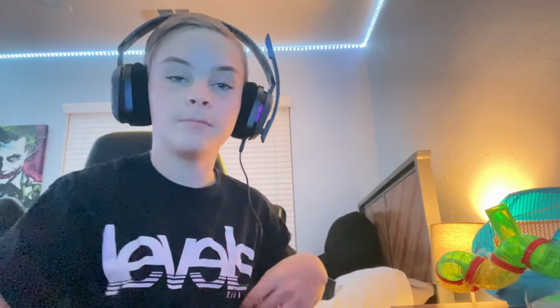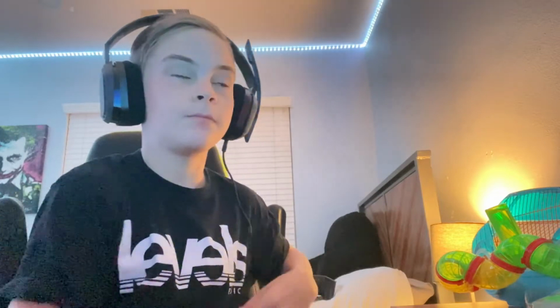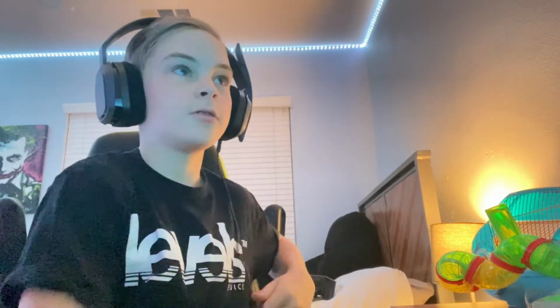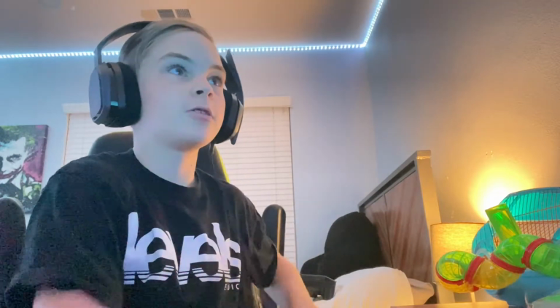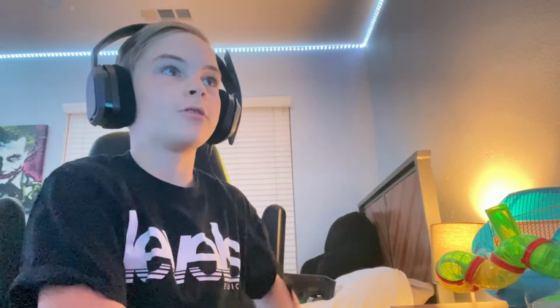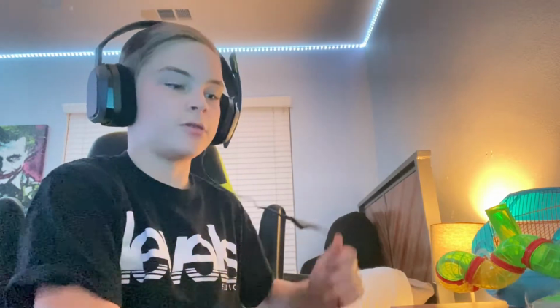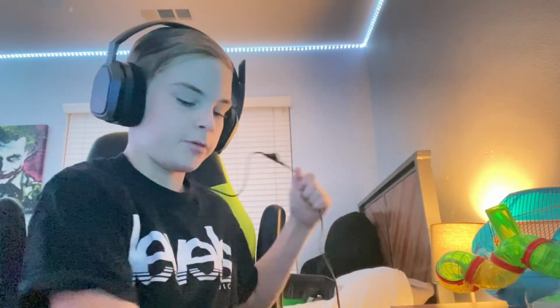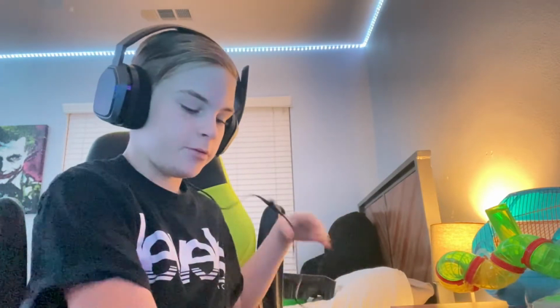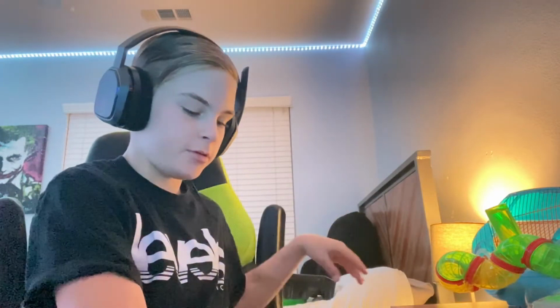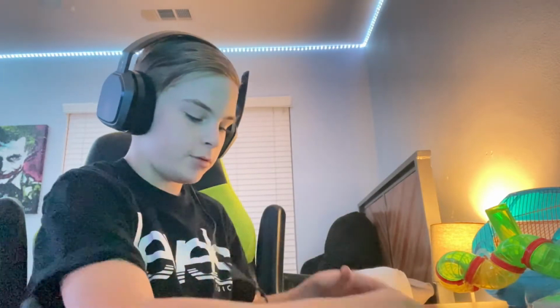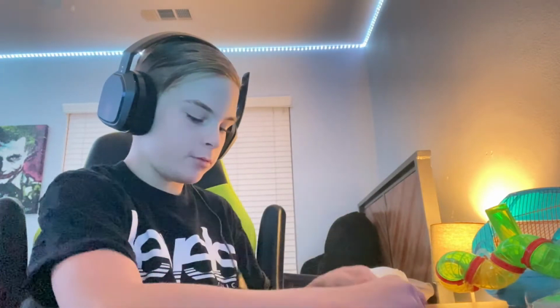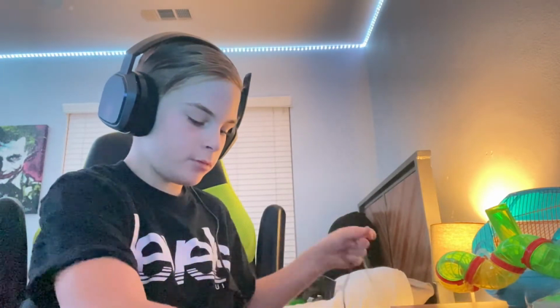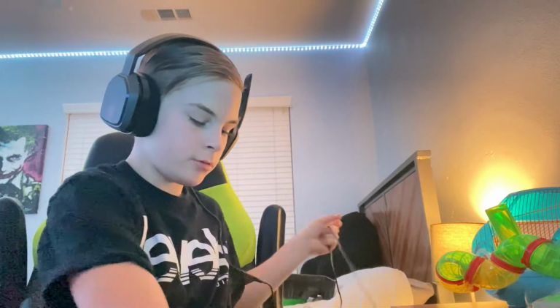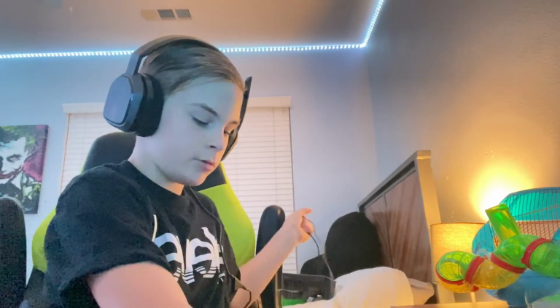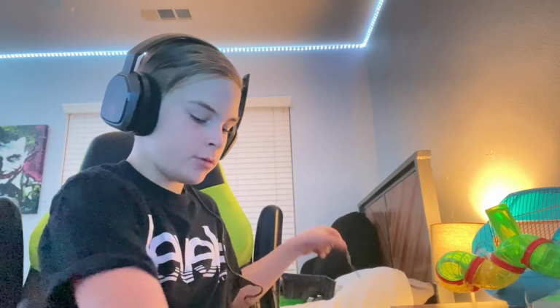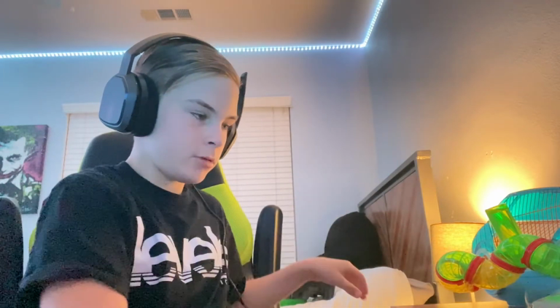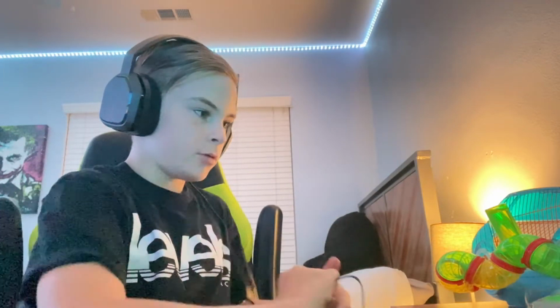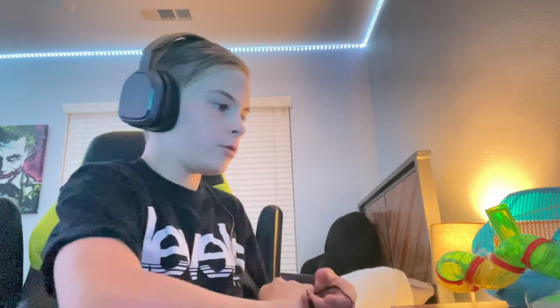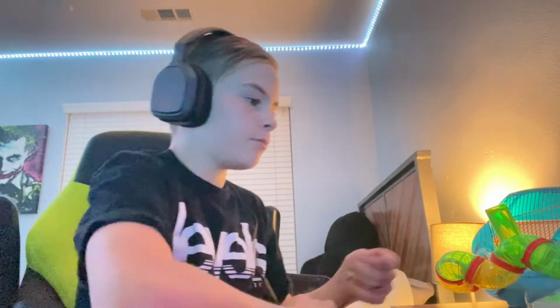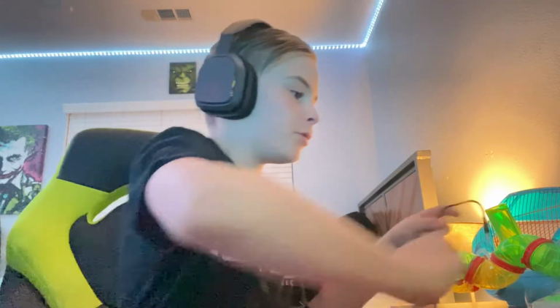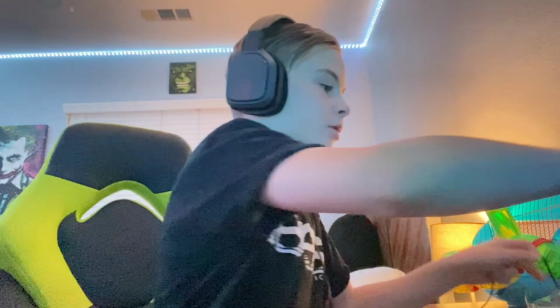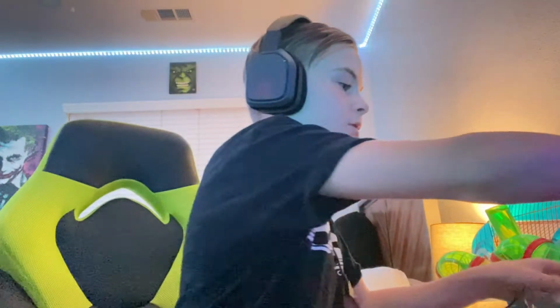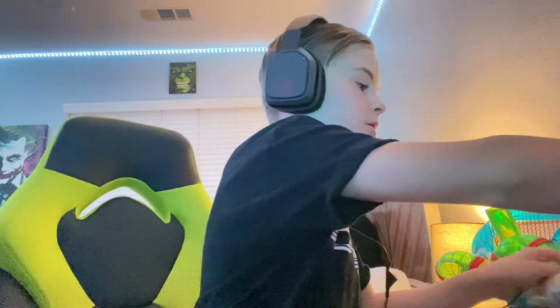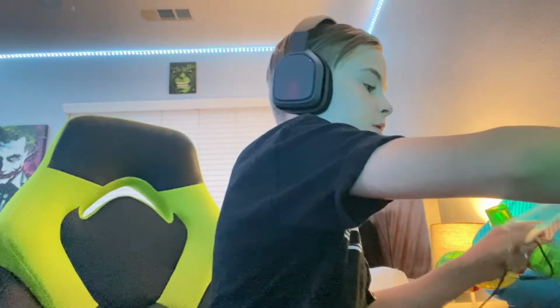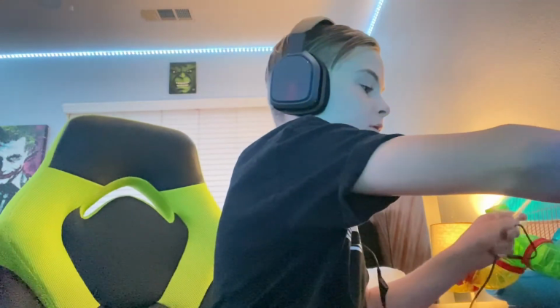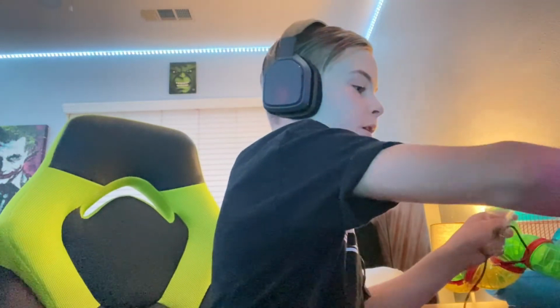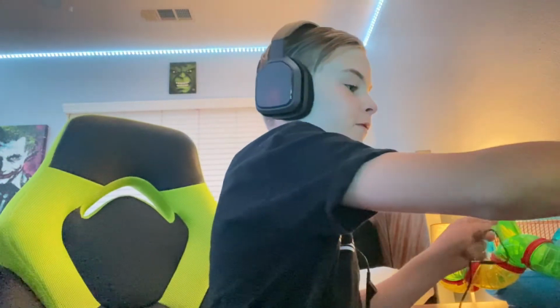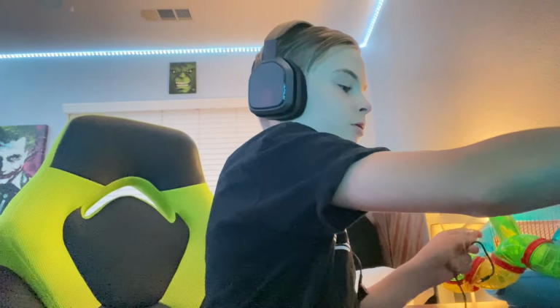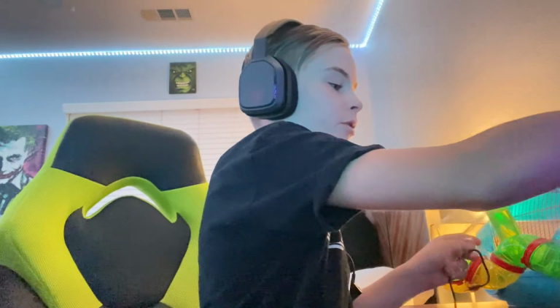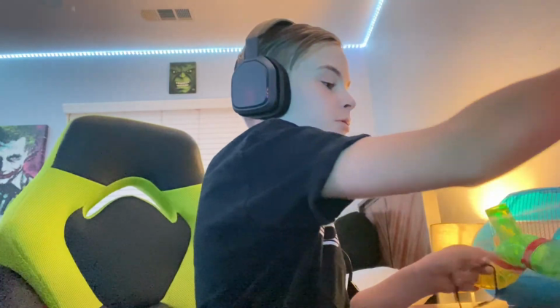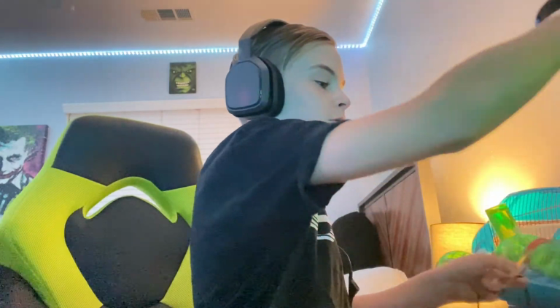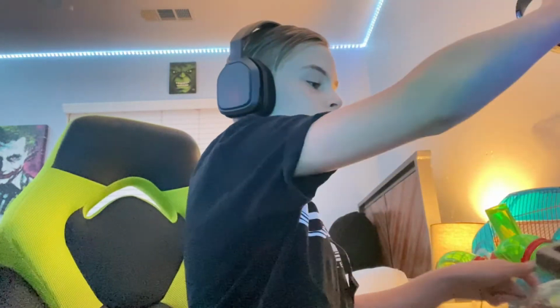Let's plug this into my PC. These are the headphones I used to use.